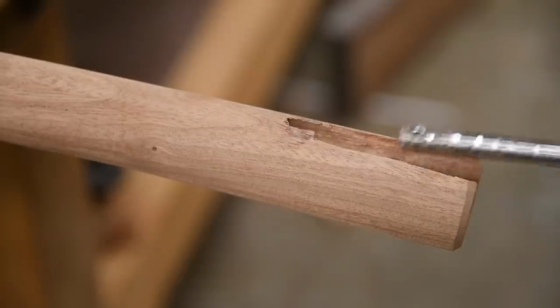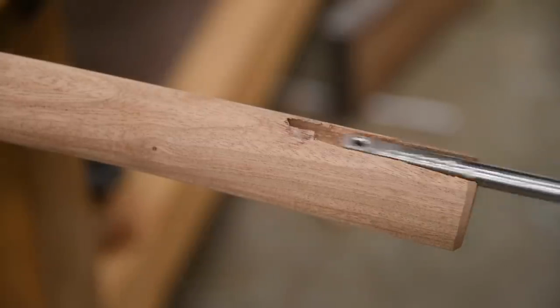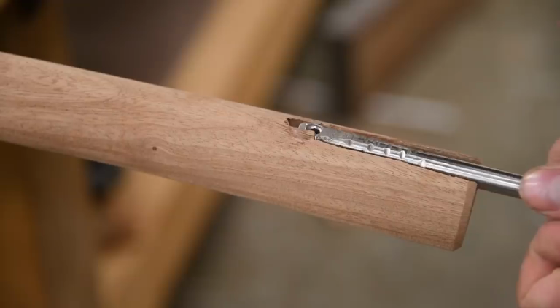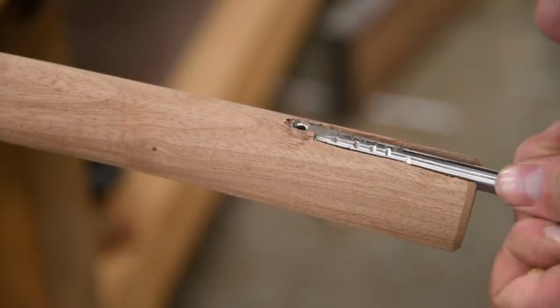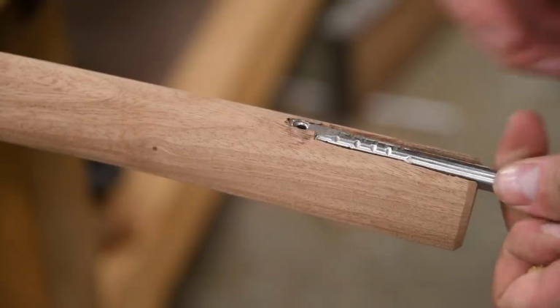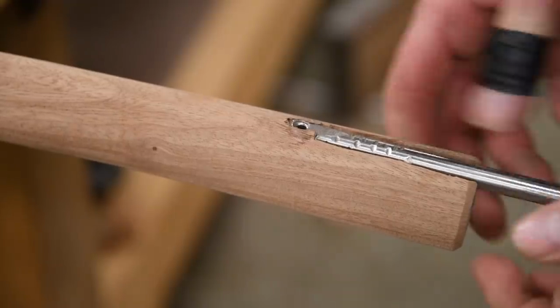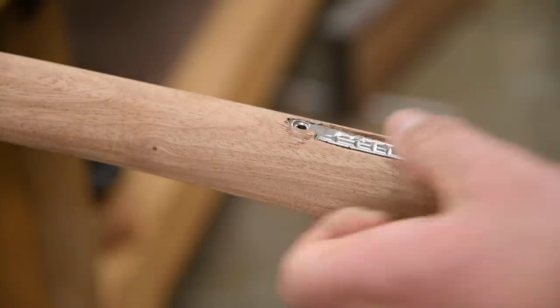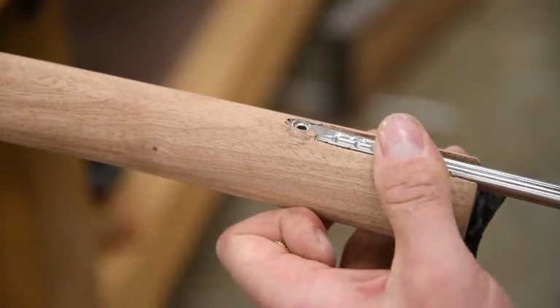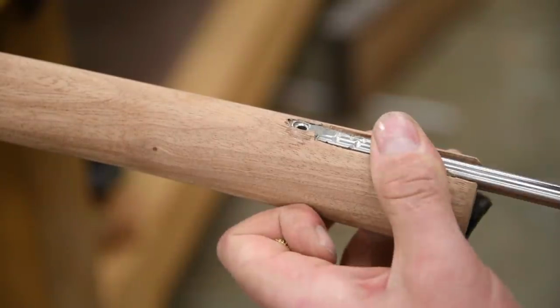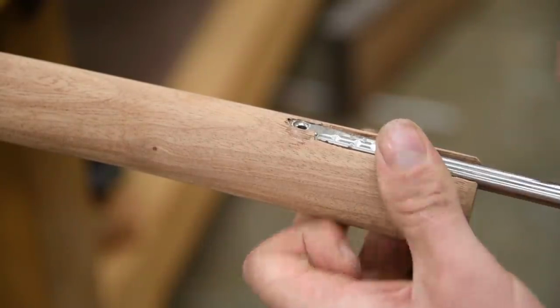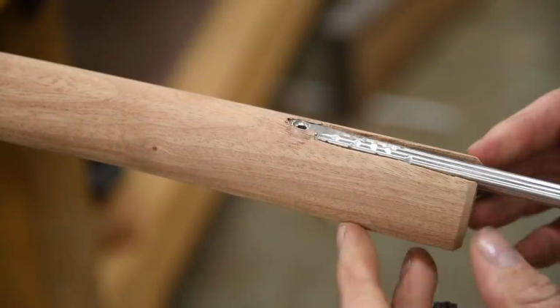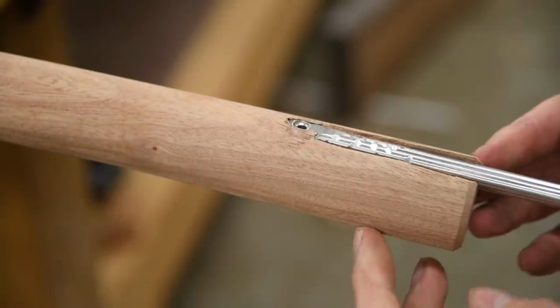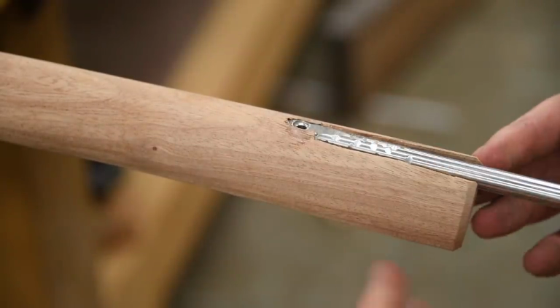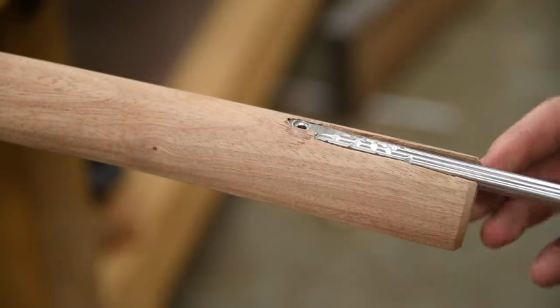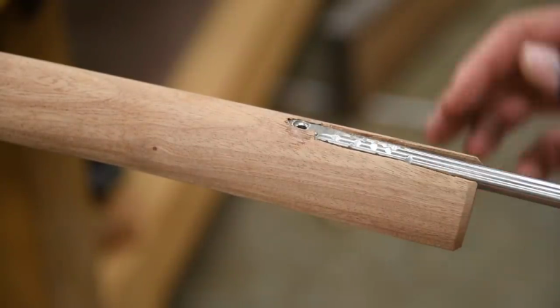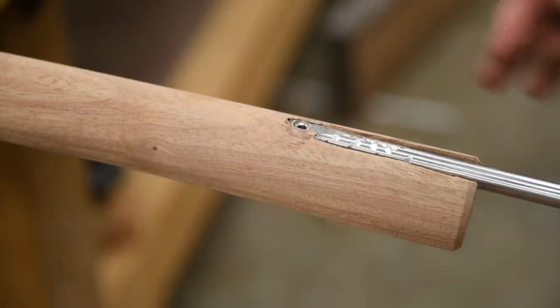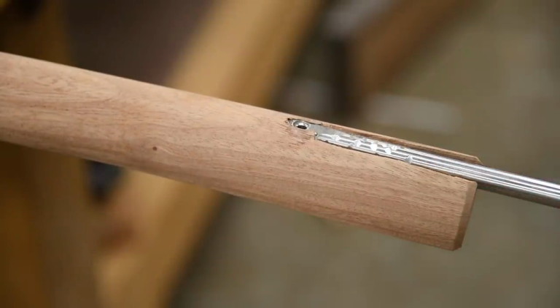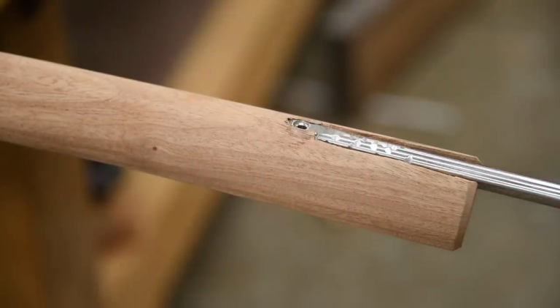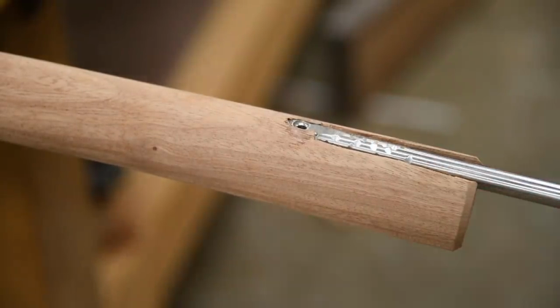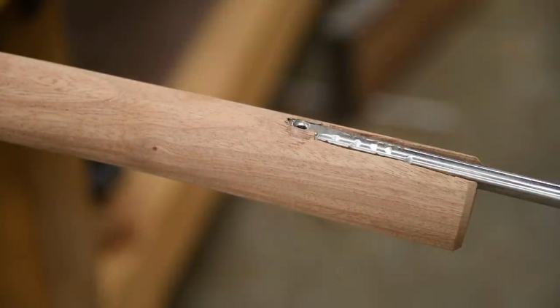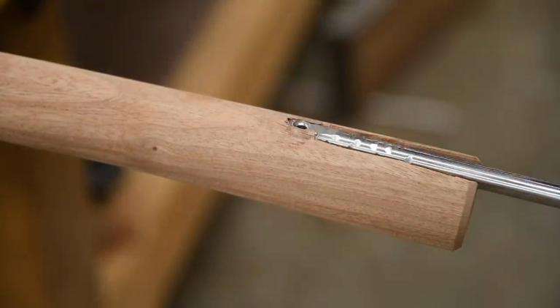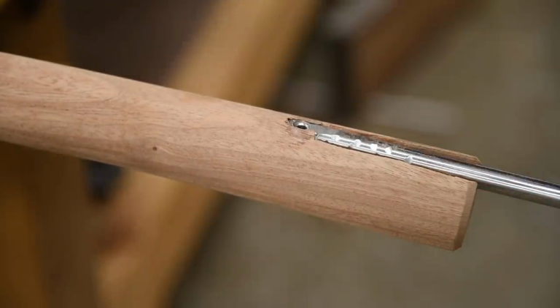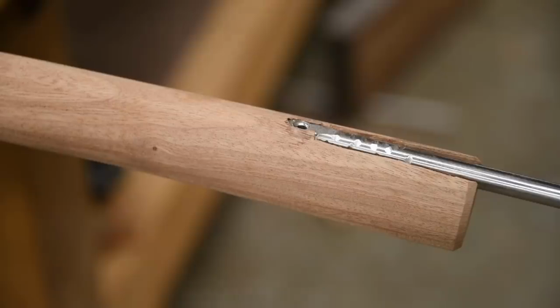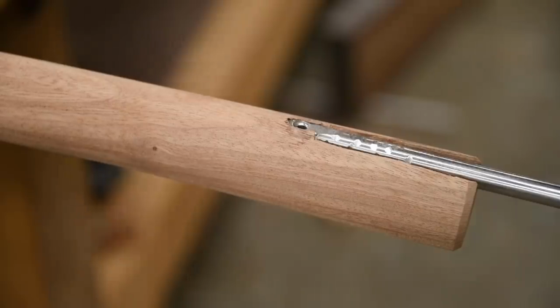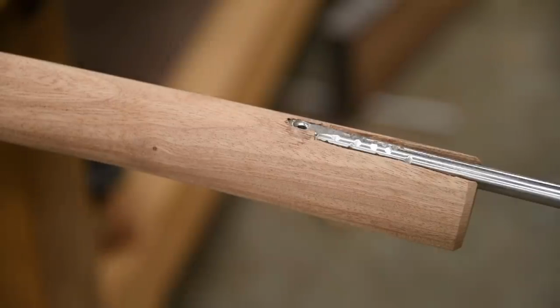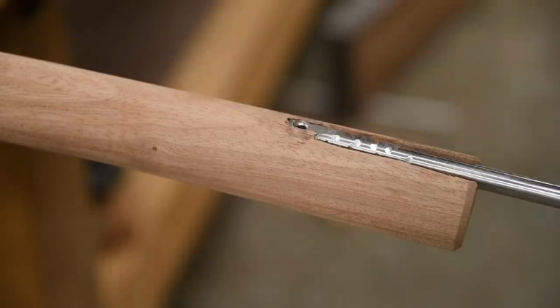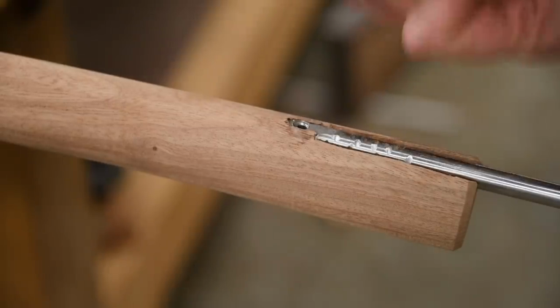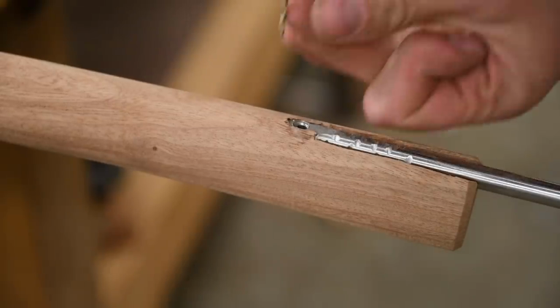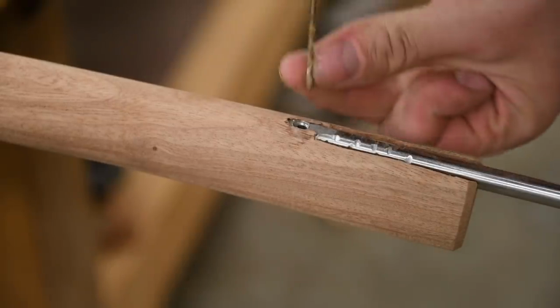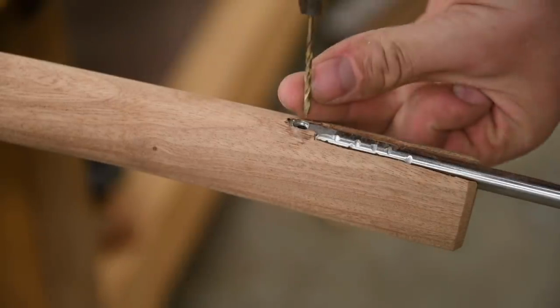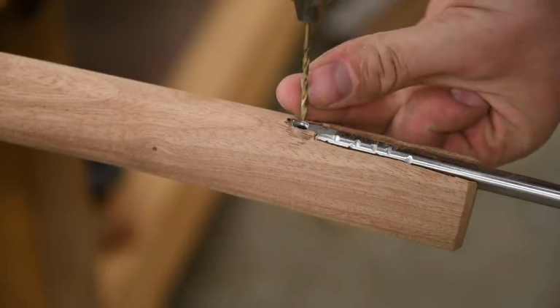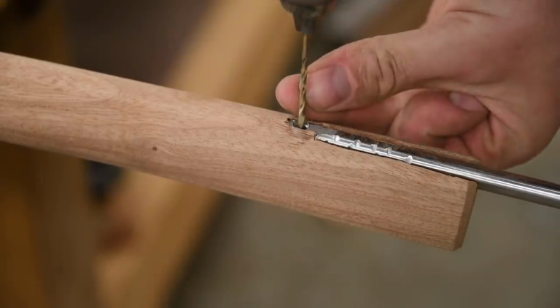Alright, so we've come this far — we do not want to risk damaging or splitting the handle. So I'm going to pre-drill that.